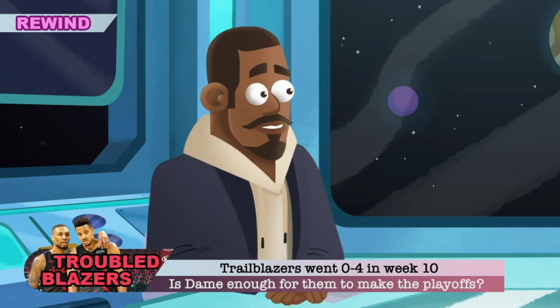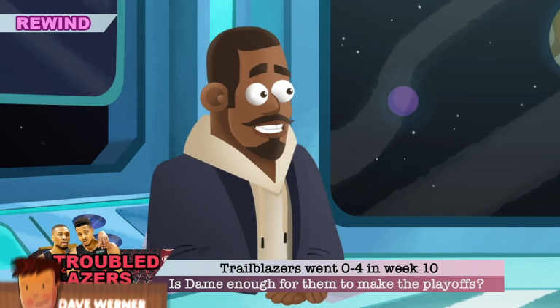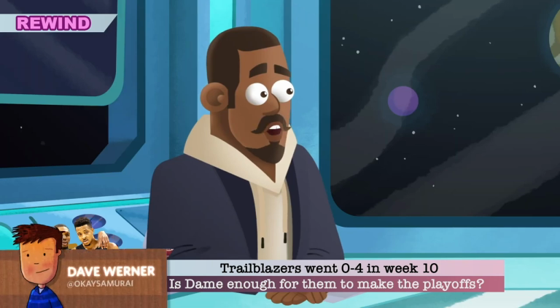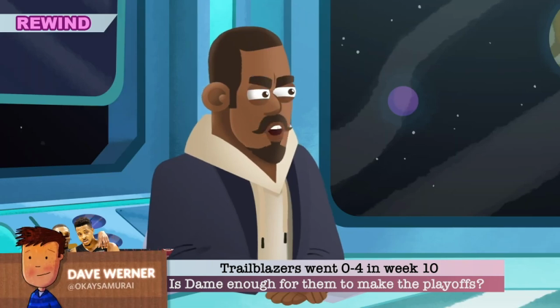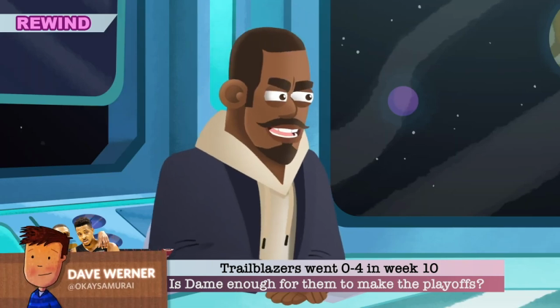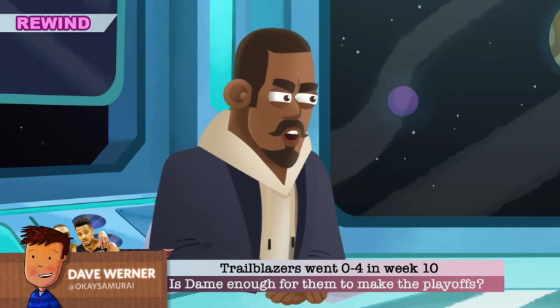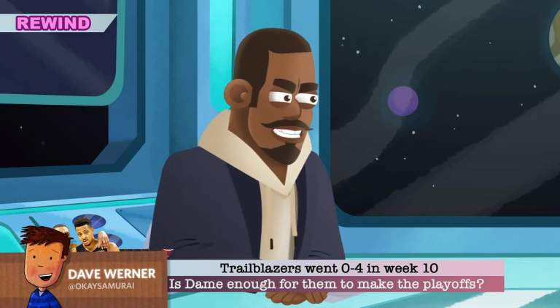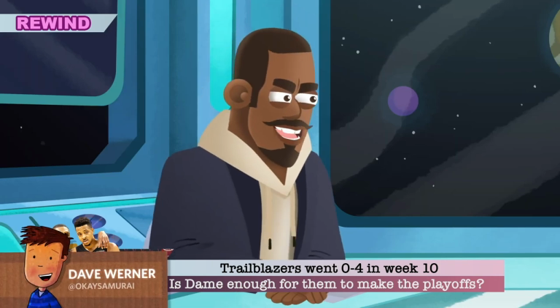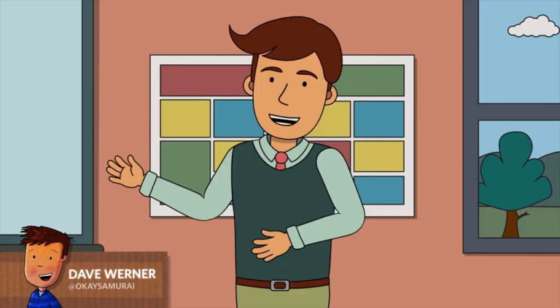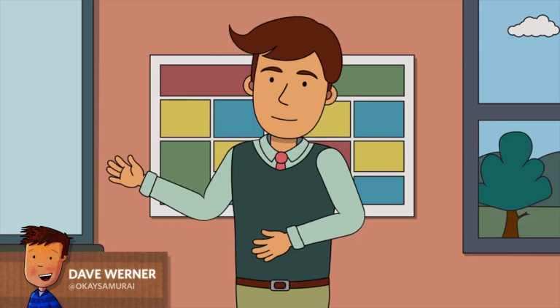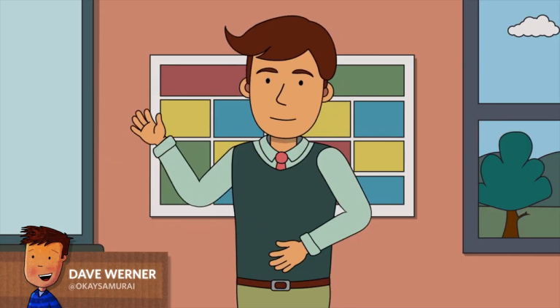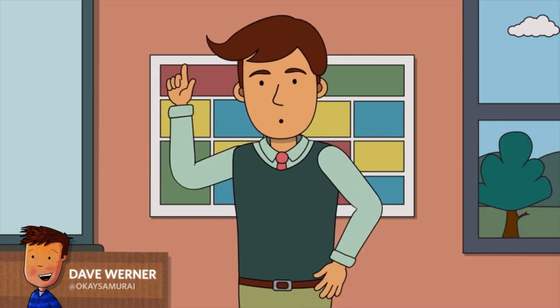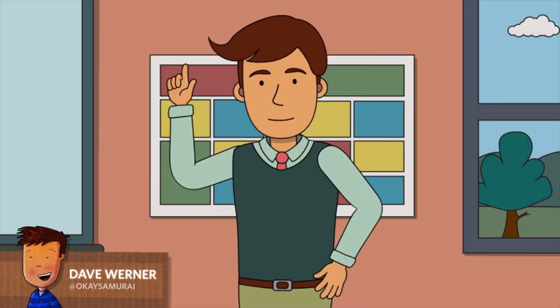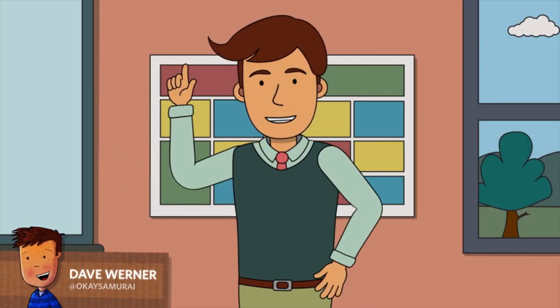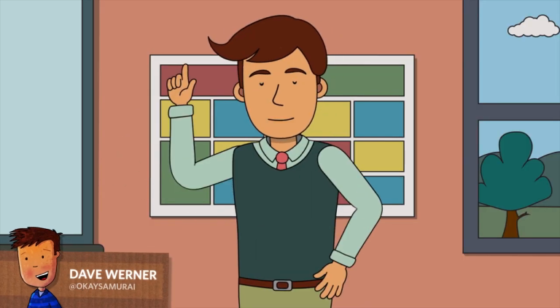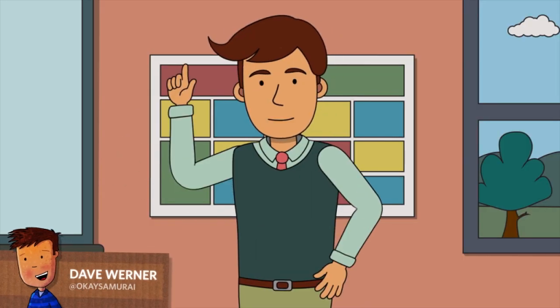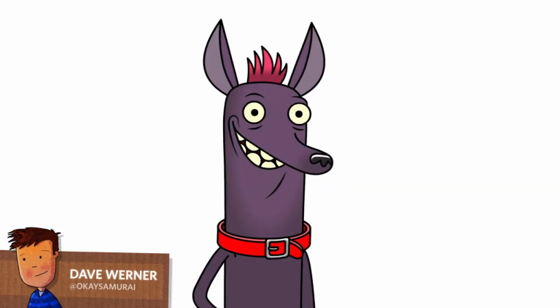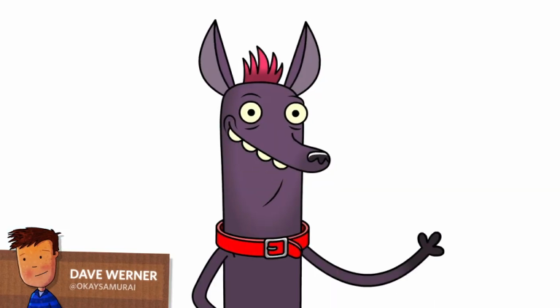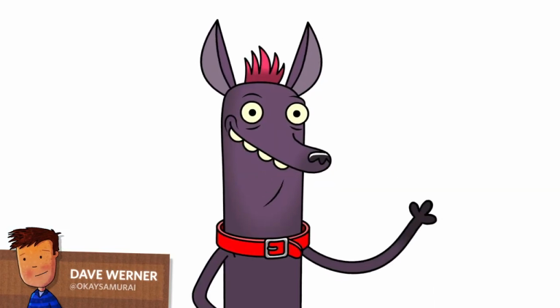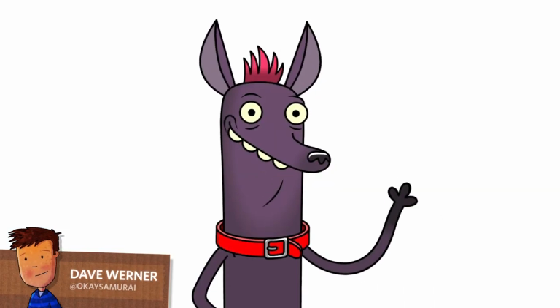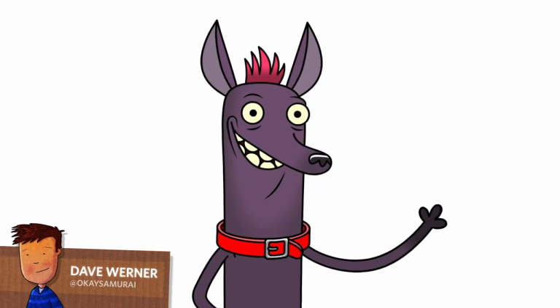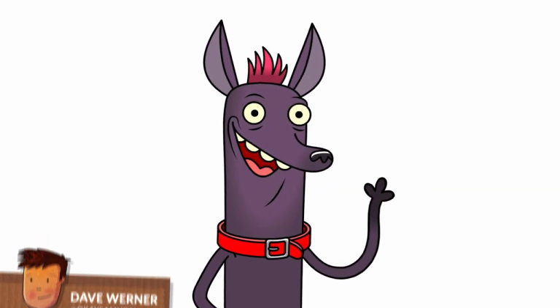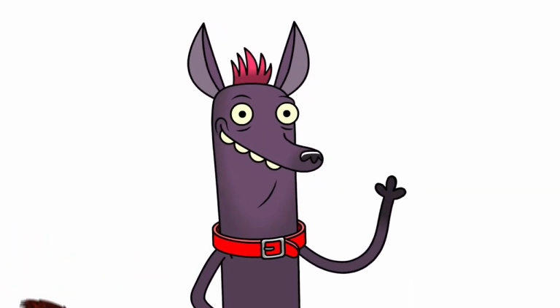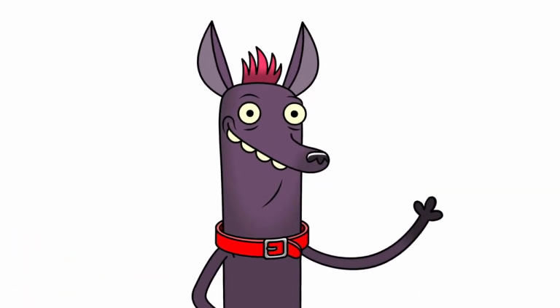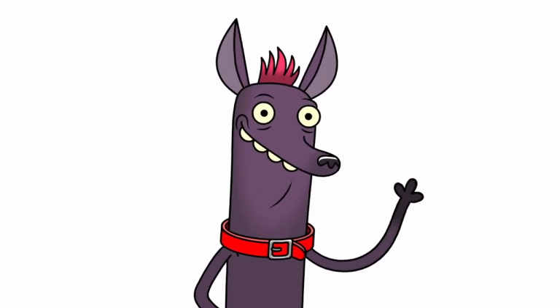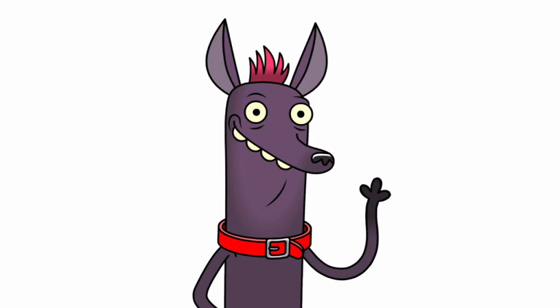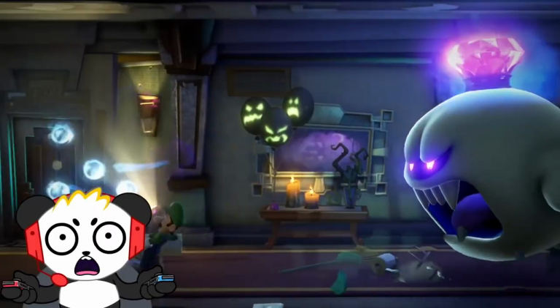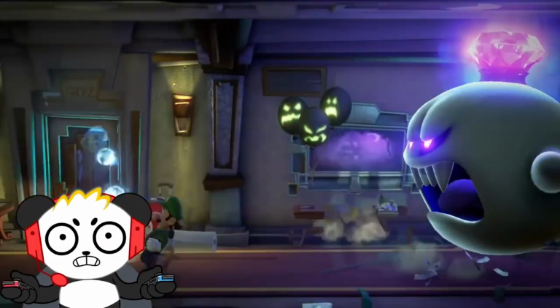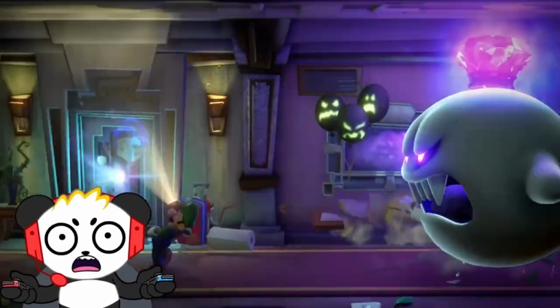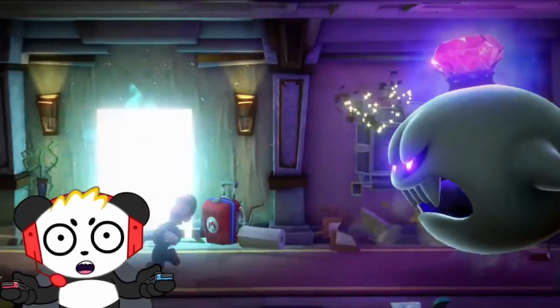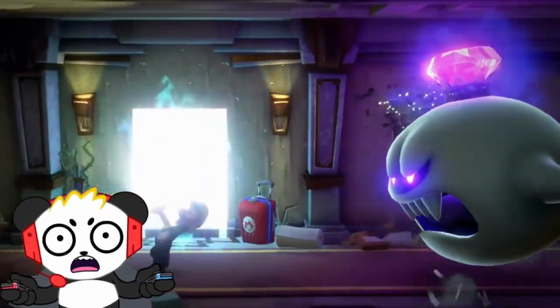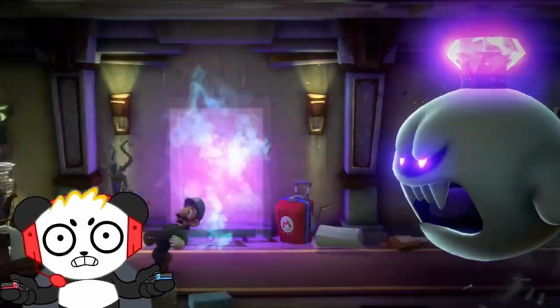Hey, this is Dave from the Adobe Character Animator team, and here's a quick look at some projects that caught our attention recently.